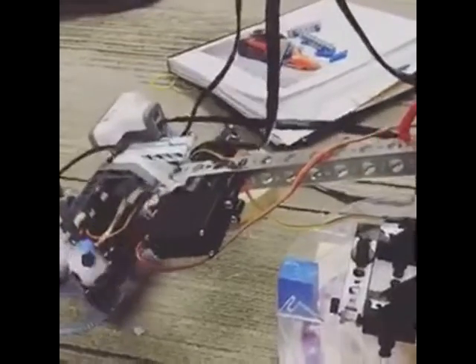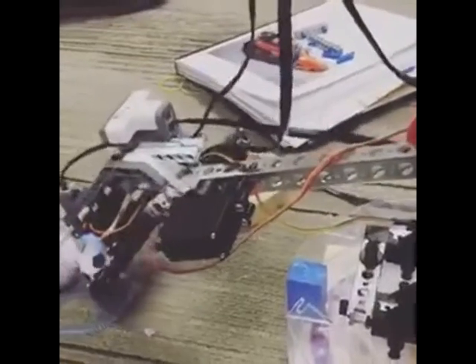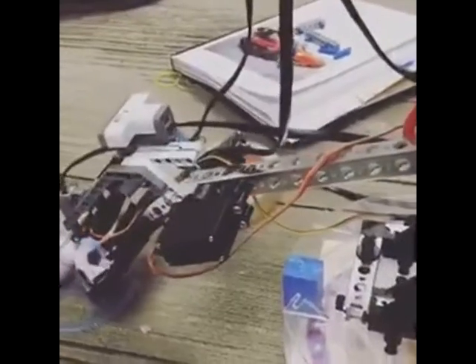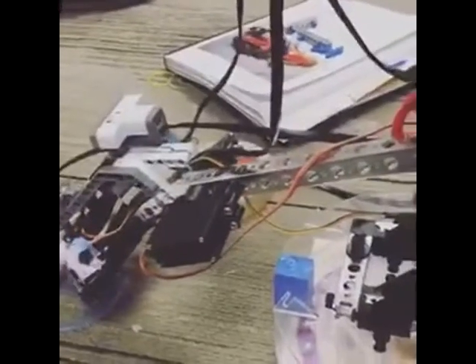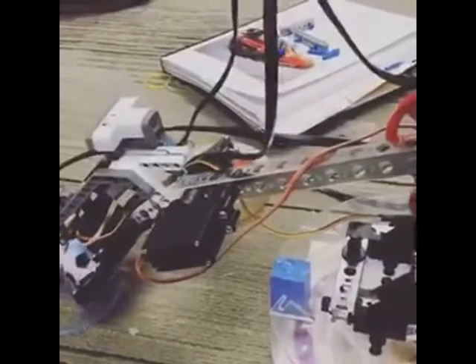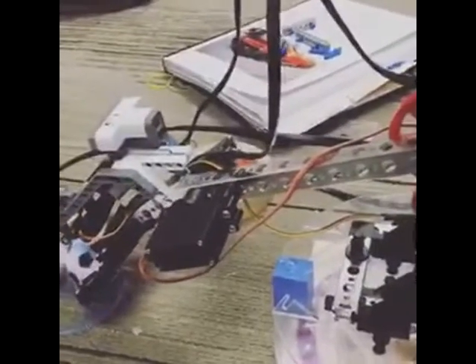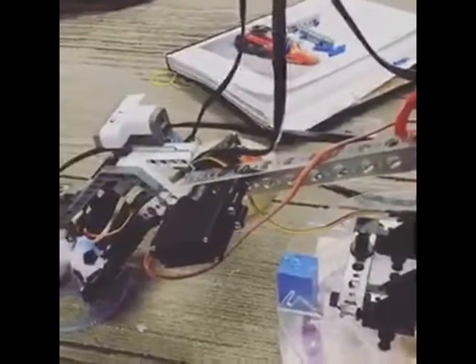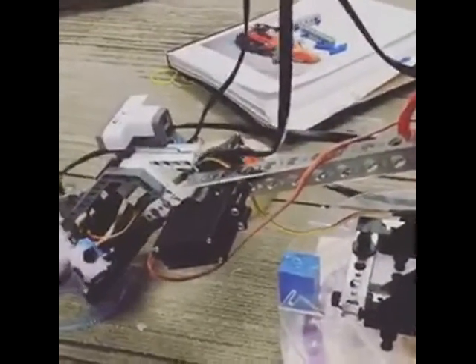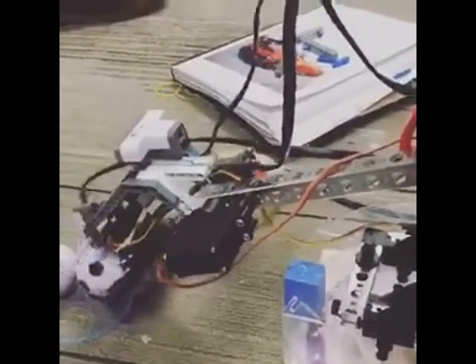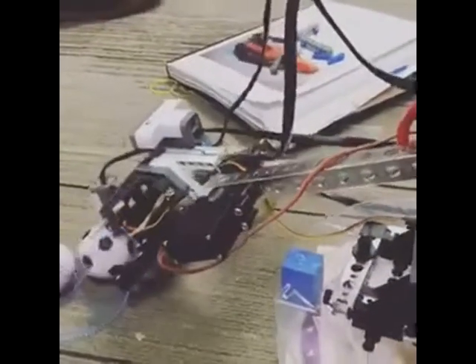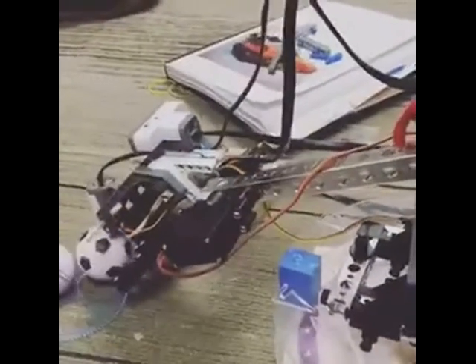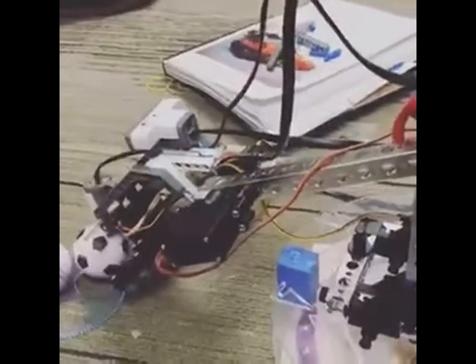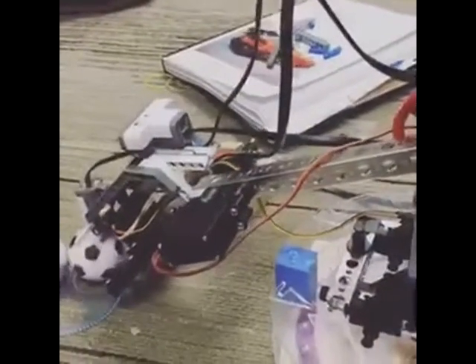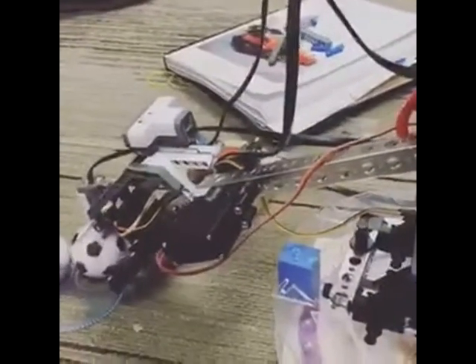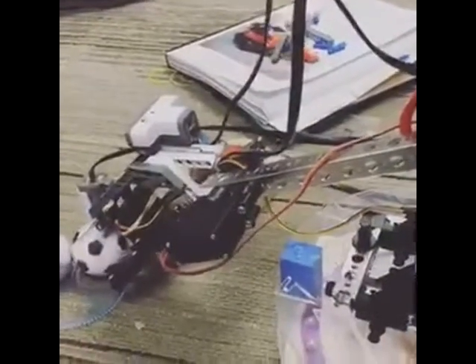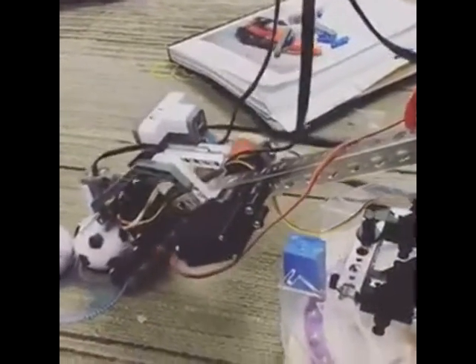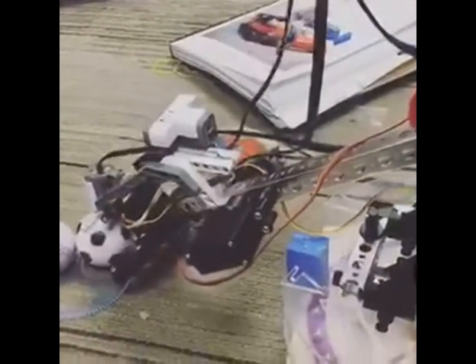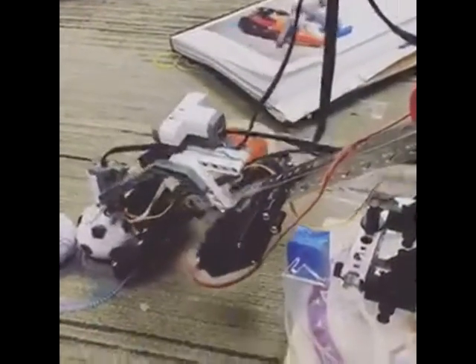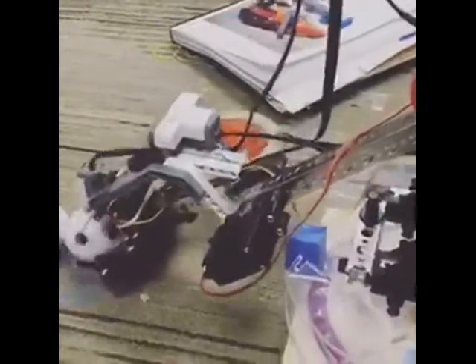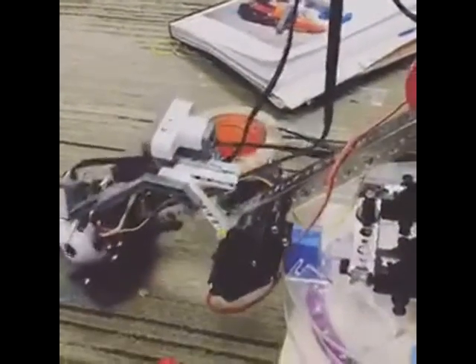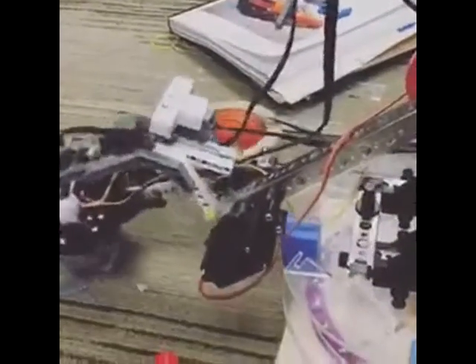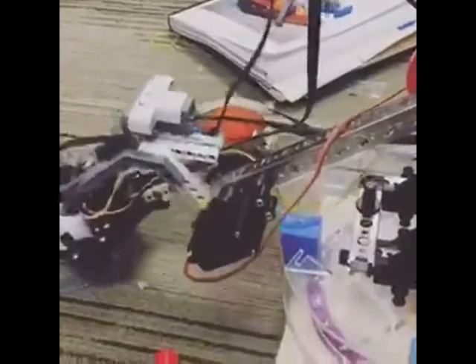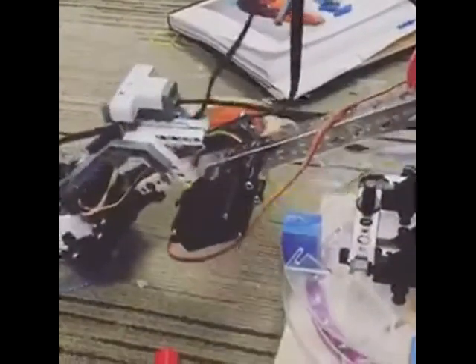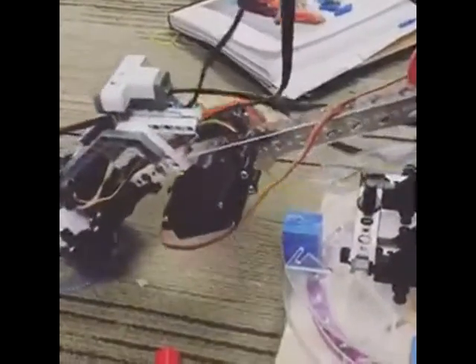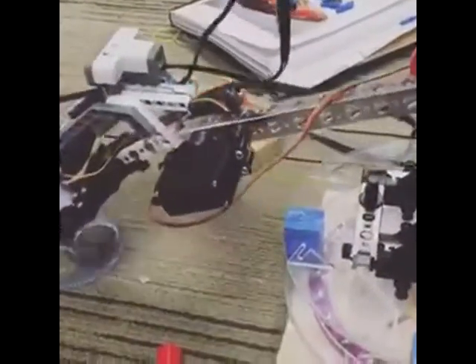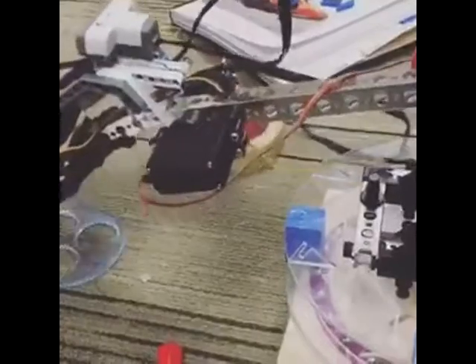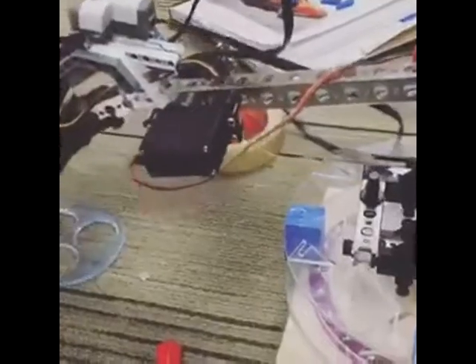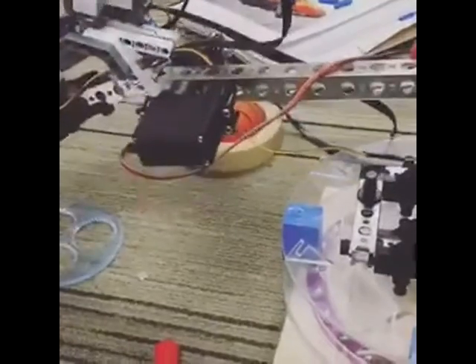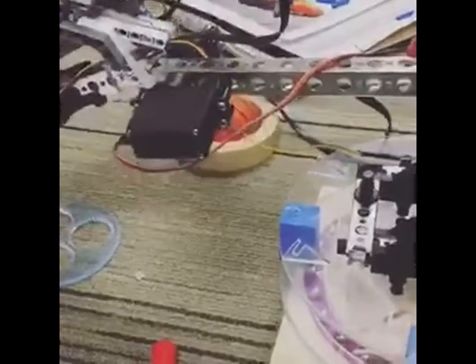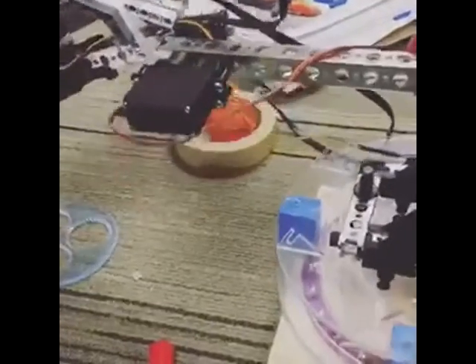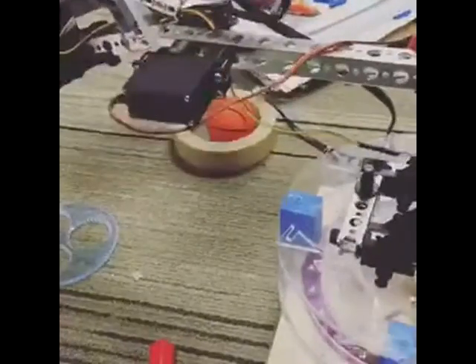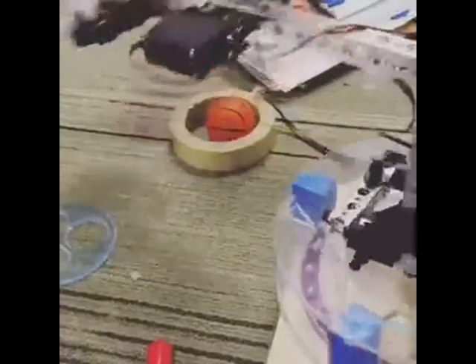Why did you design that? Oh, it was the gripper. I did. Oh, you got it!